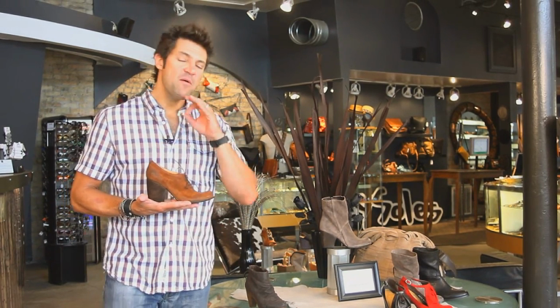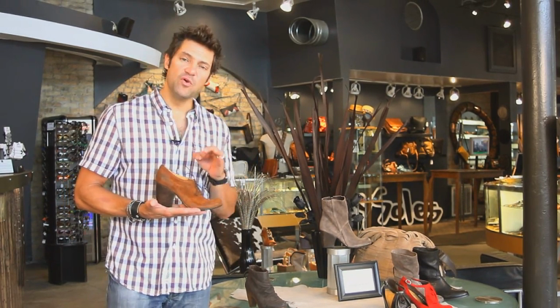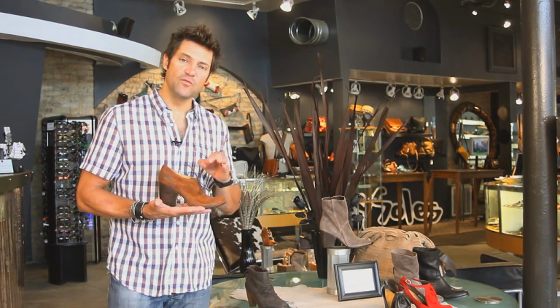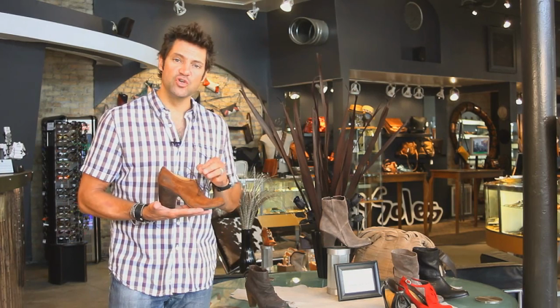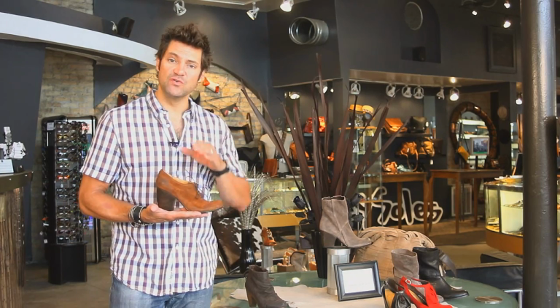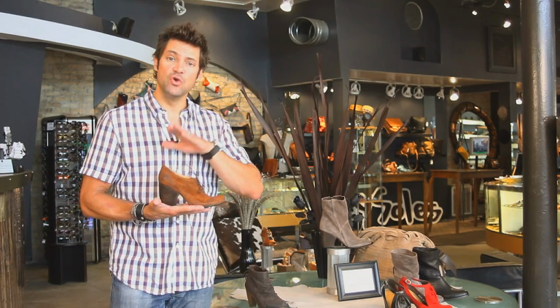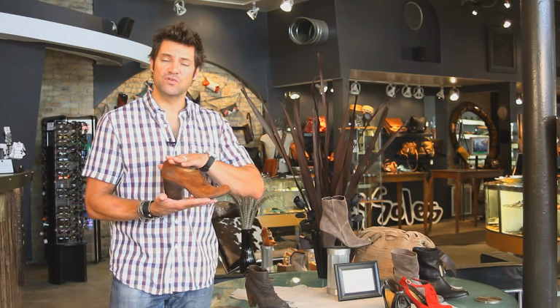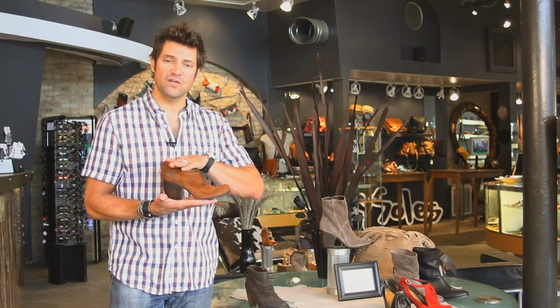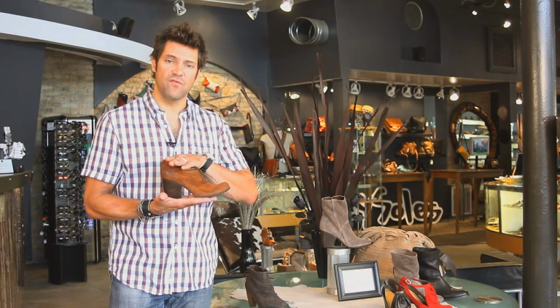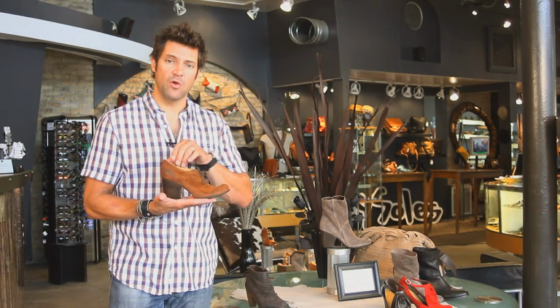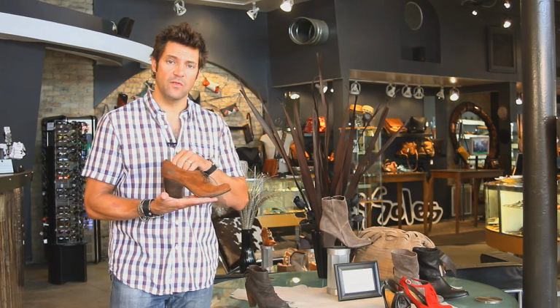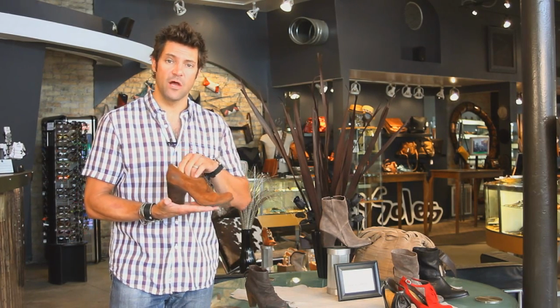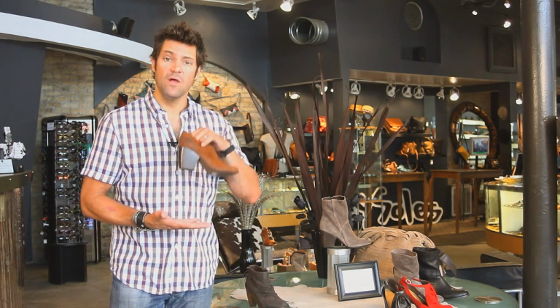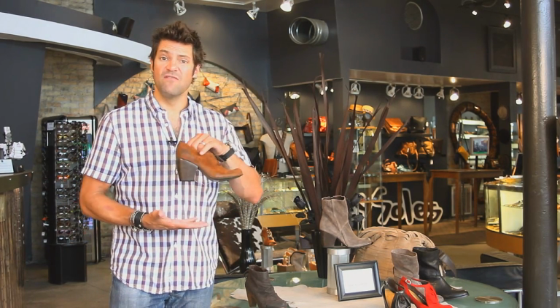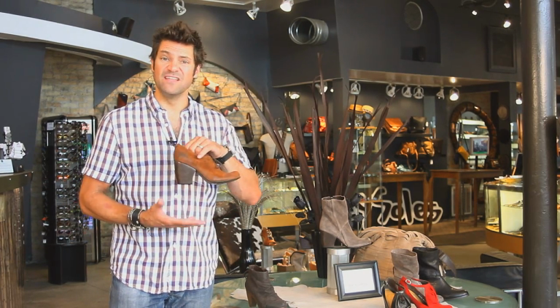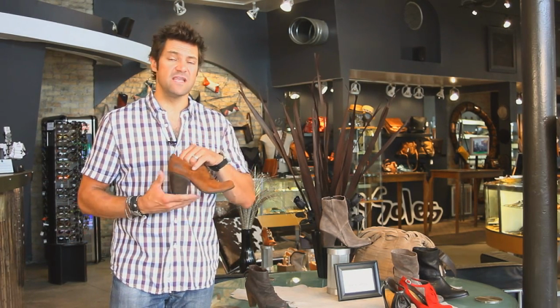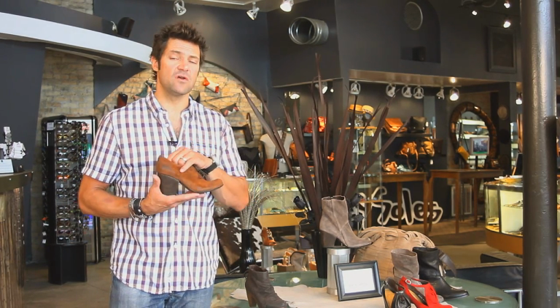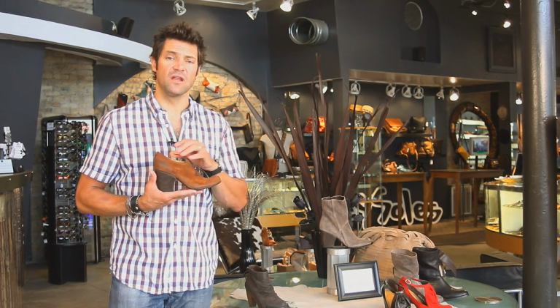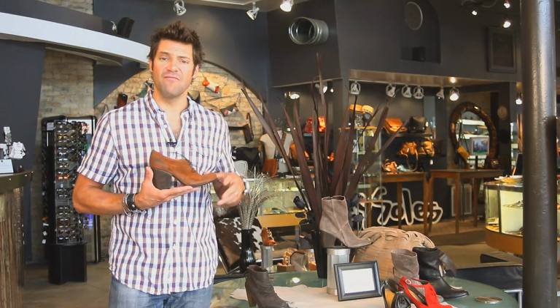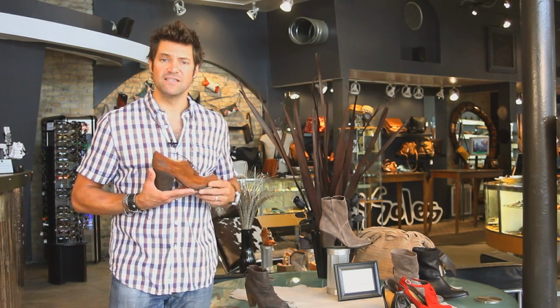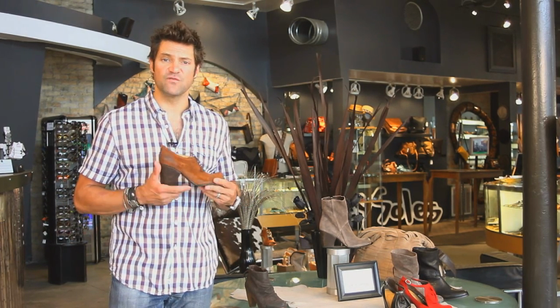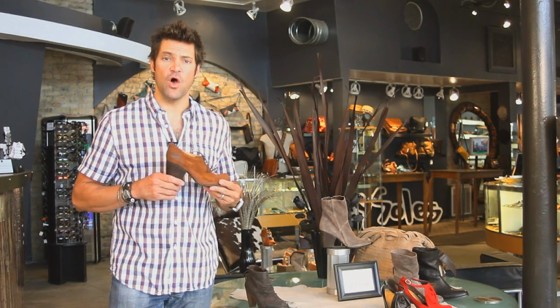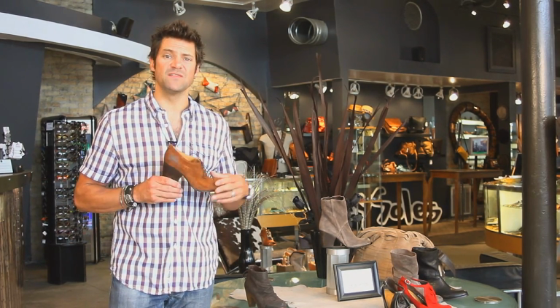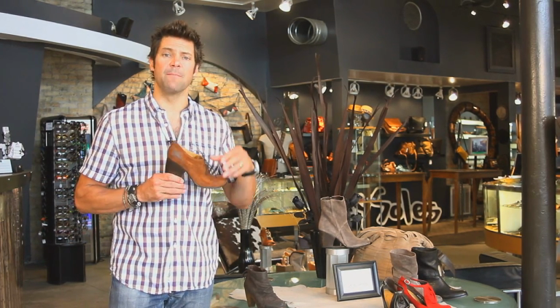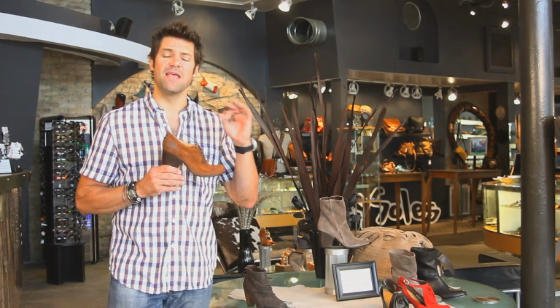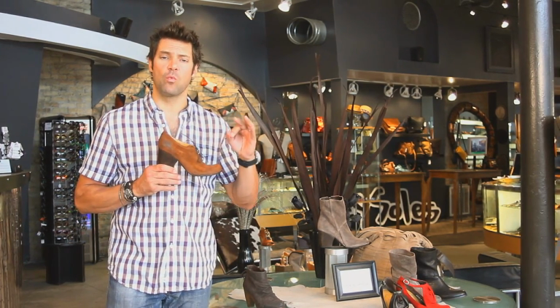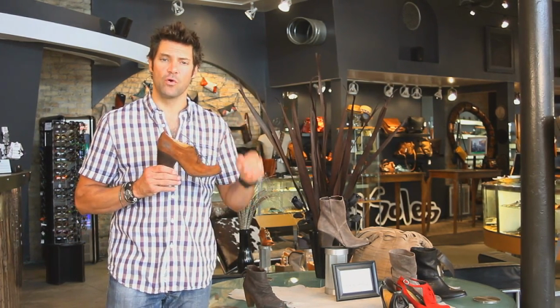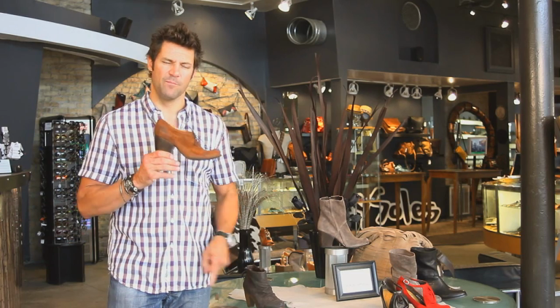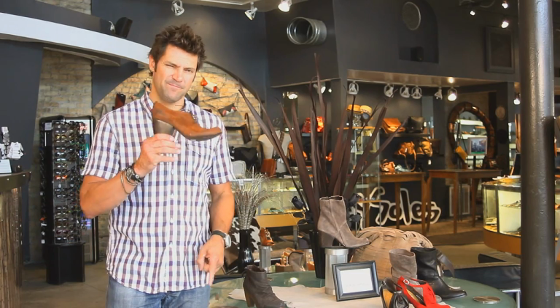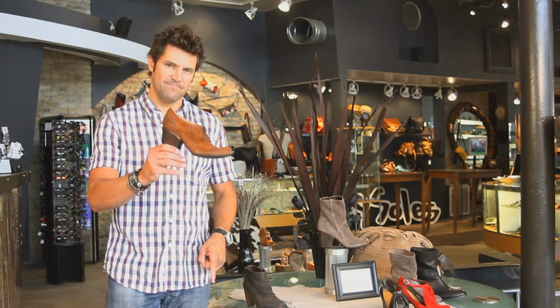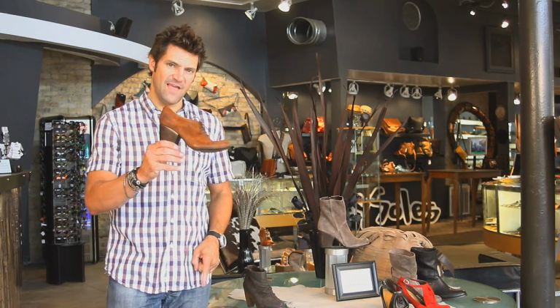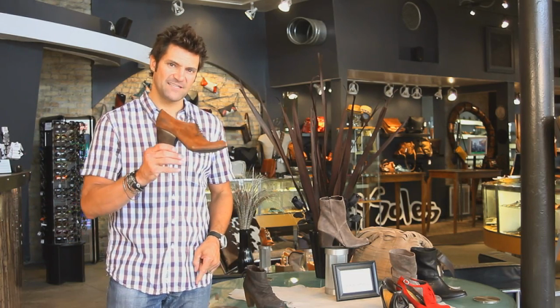Beautiful shoes, new construction from Coclico — the Vincy. You're gonna love these this fall. It's gonna make your wardrobe.